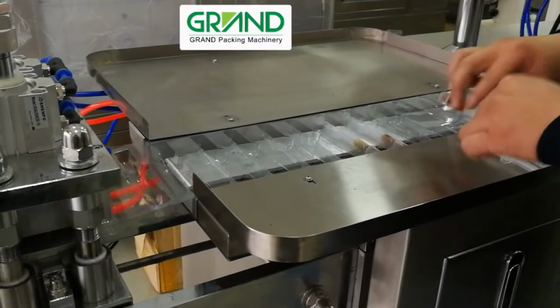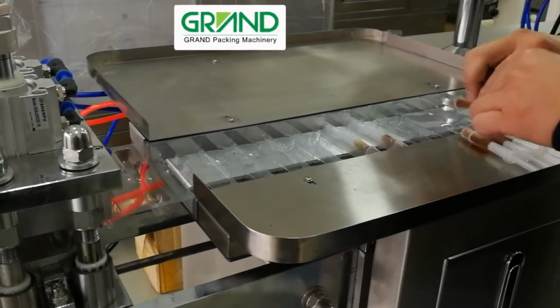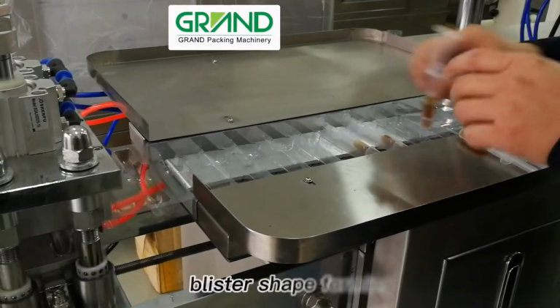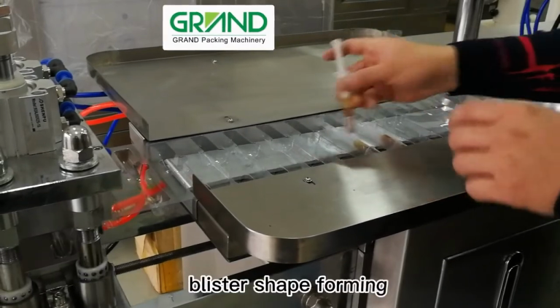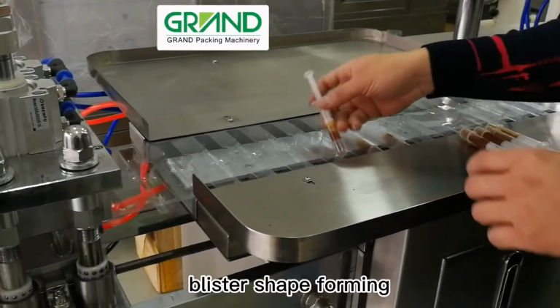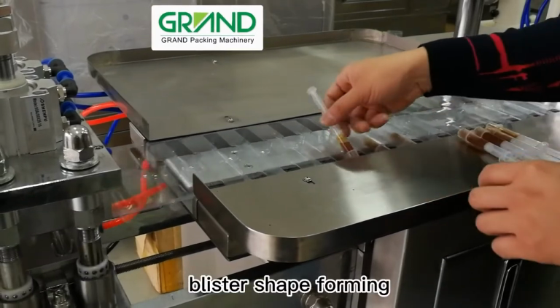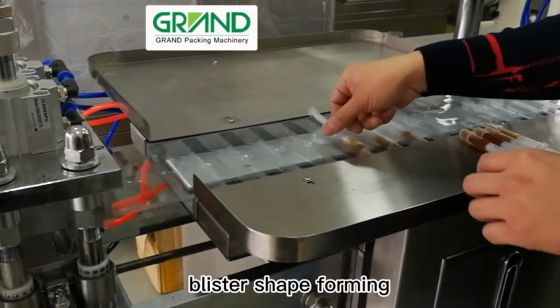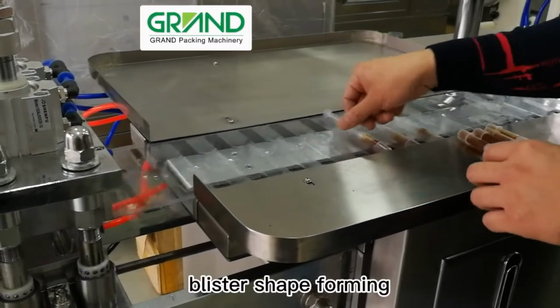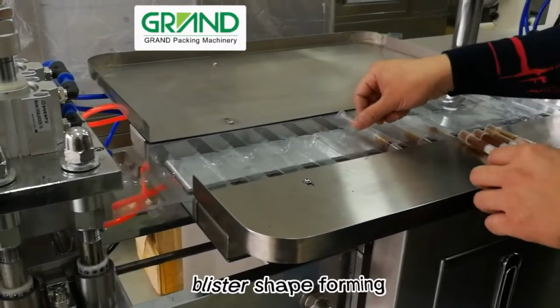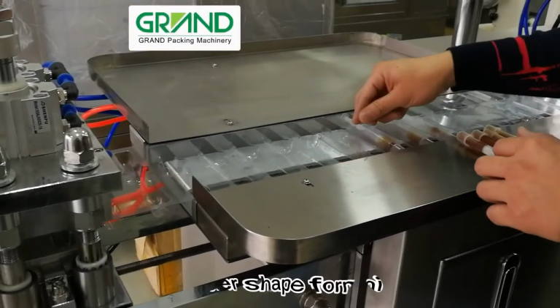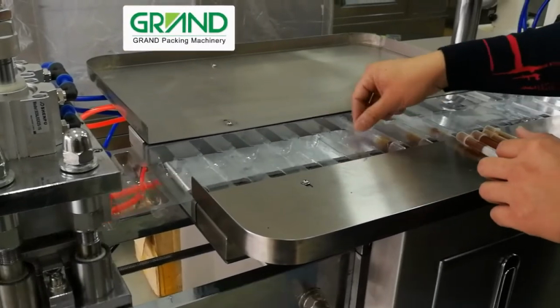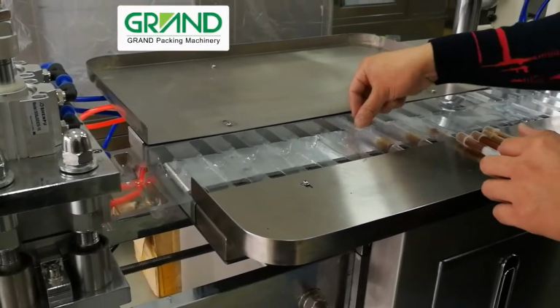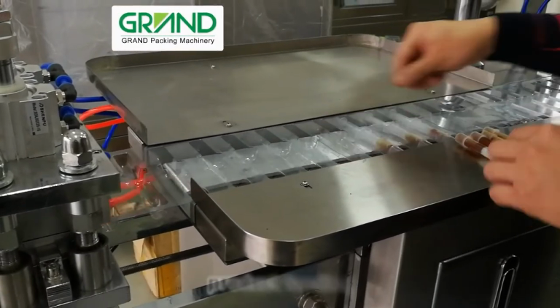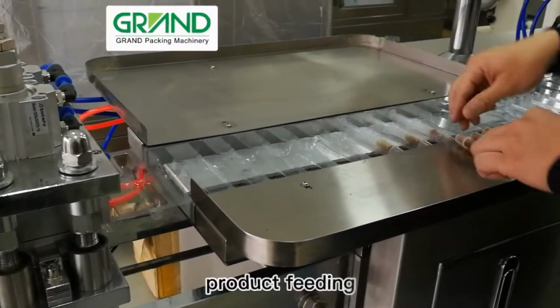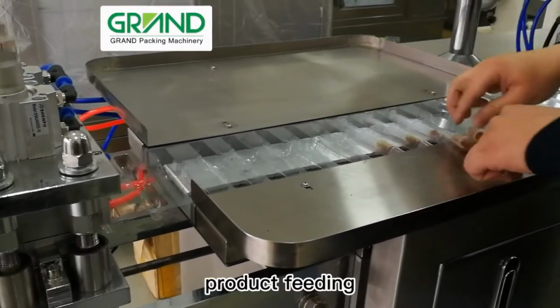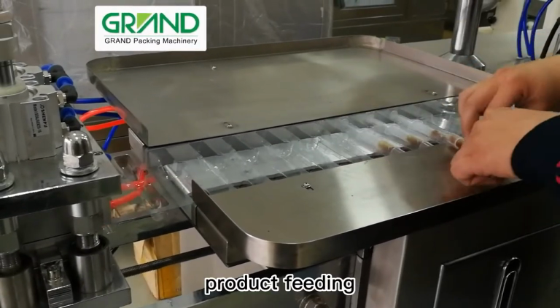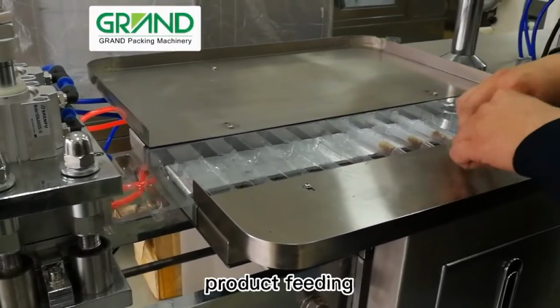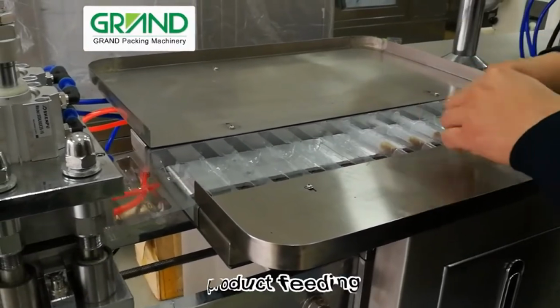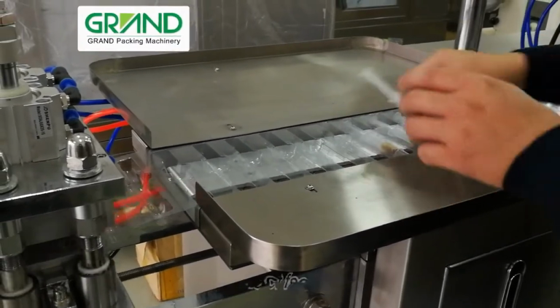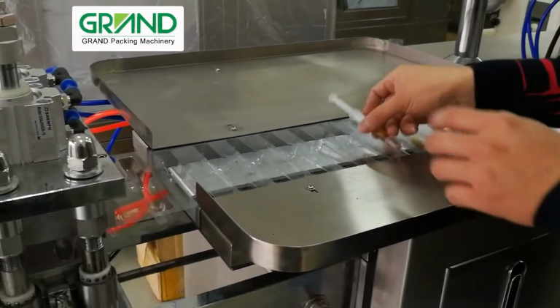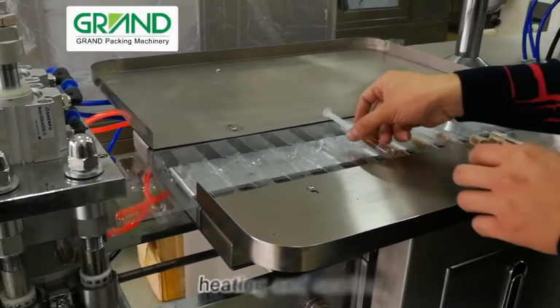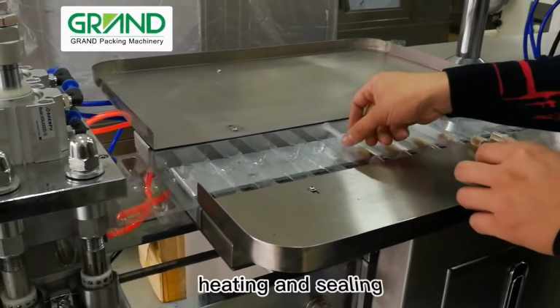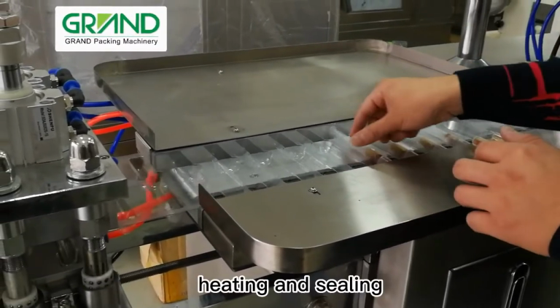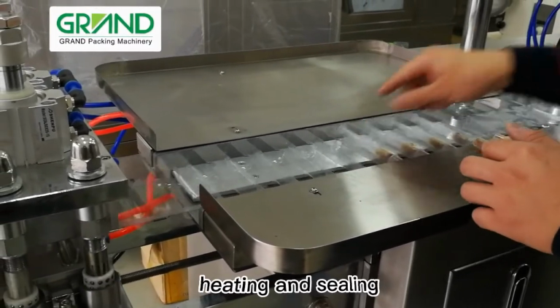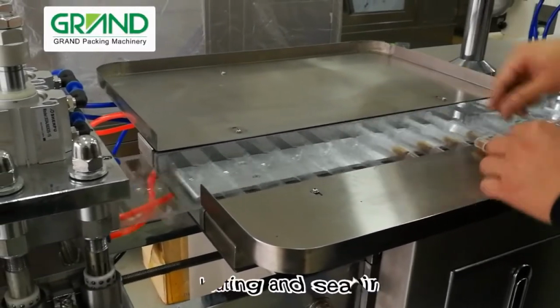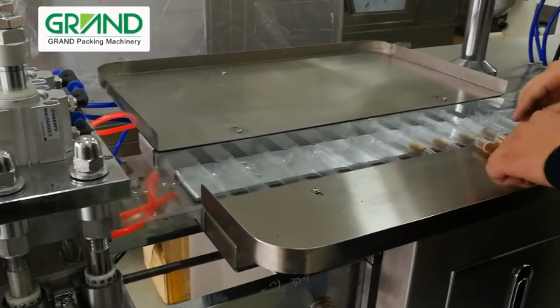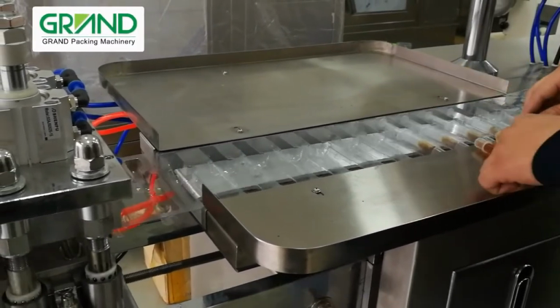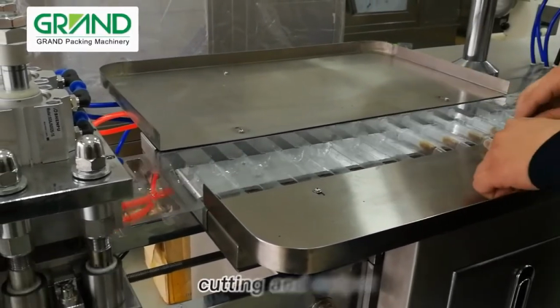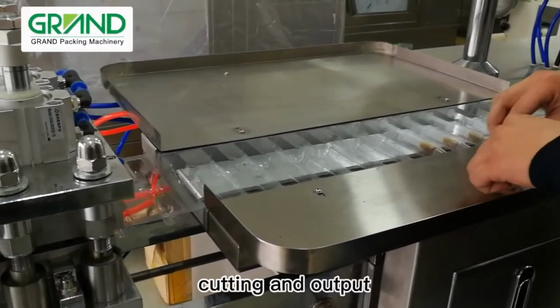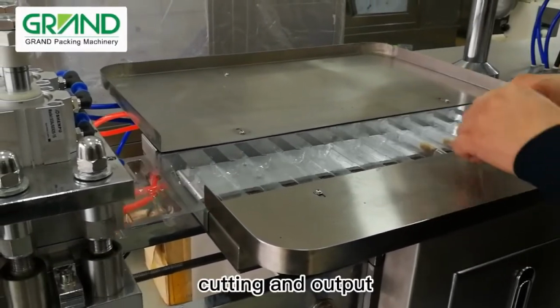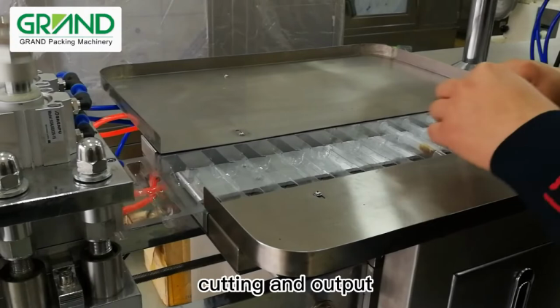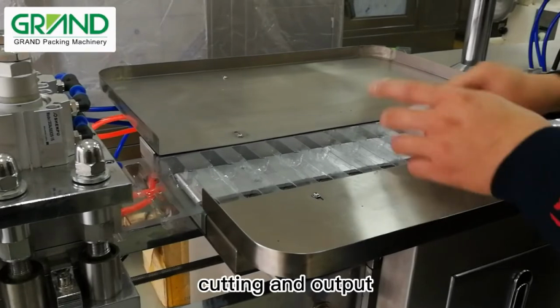The machine working process: blister shape forming, product feeding, heating and sealing, cutting and output.